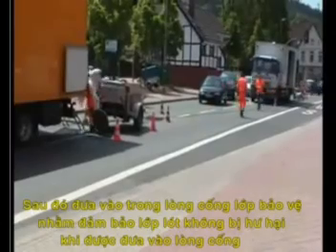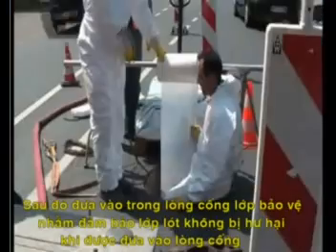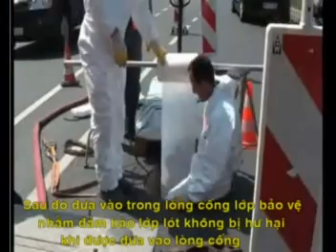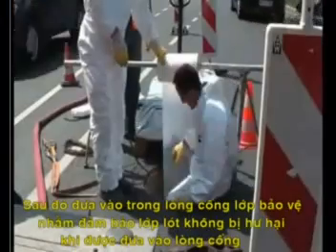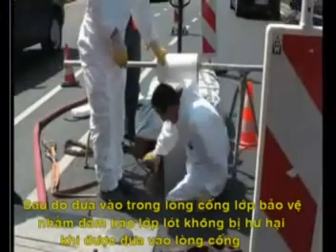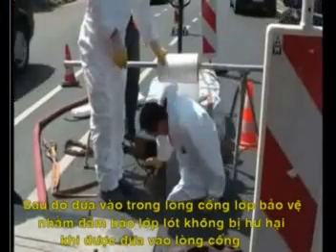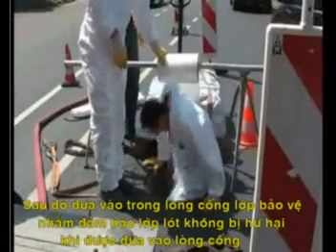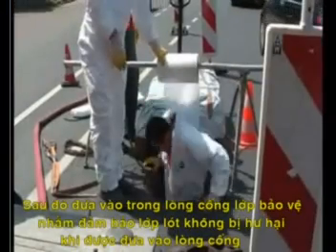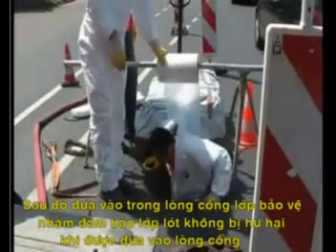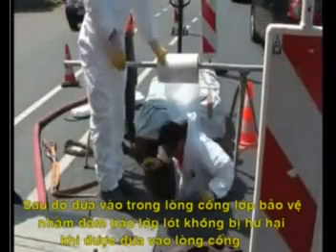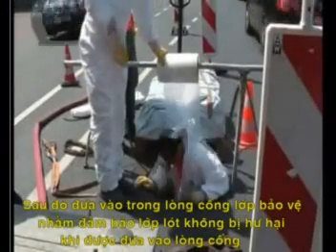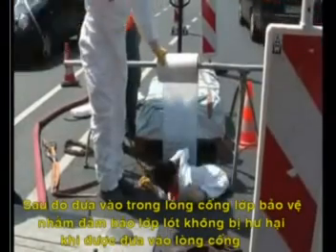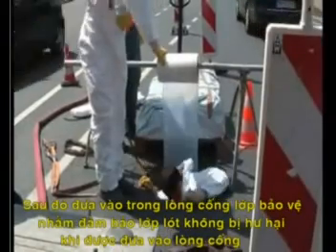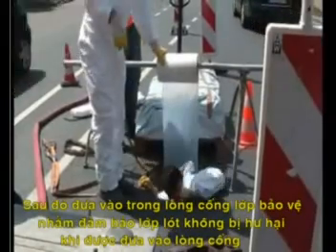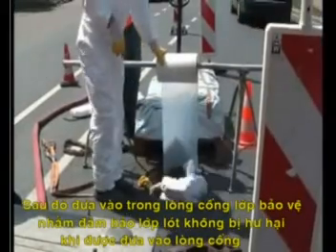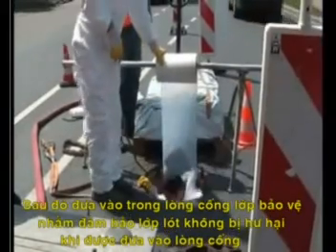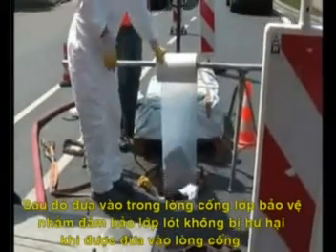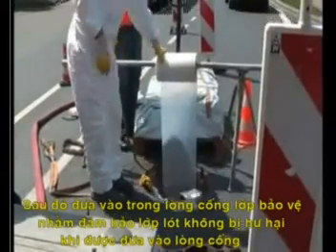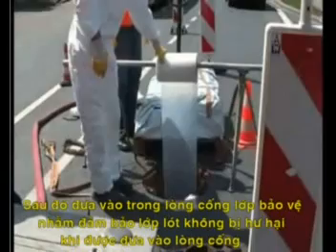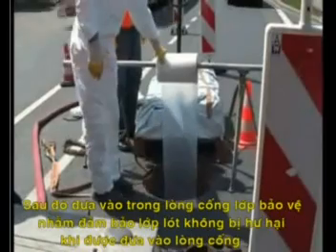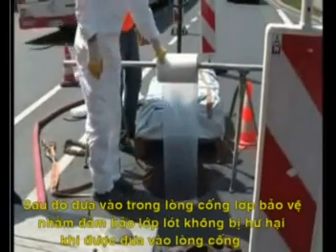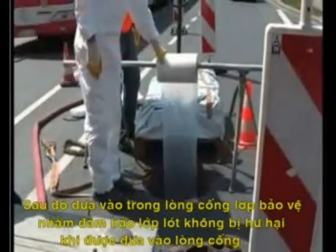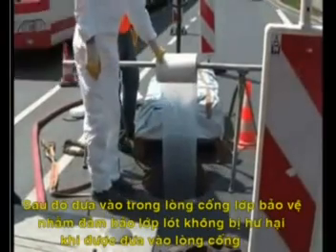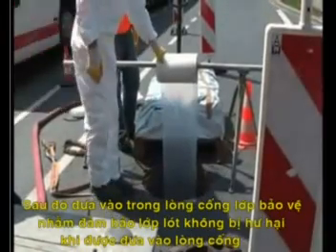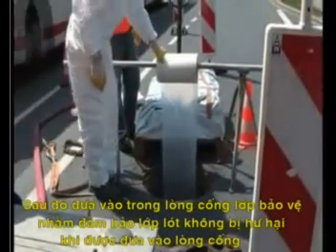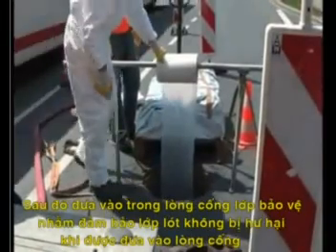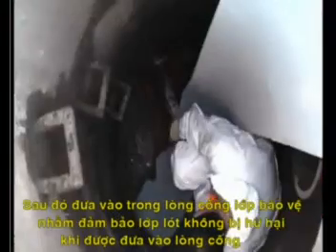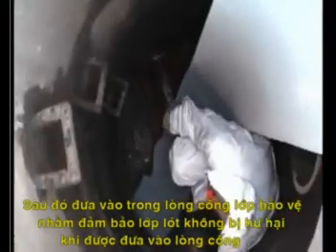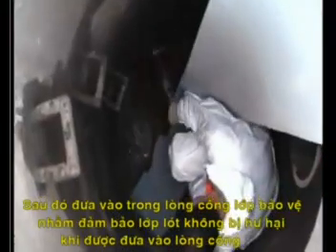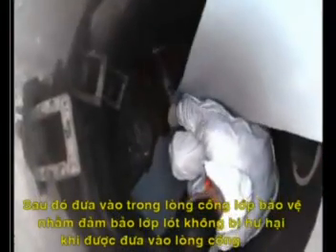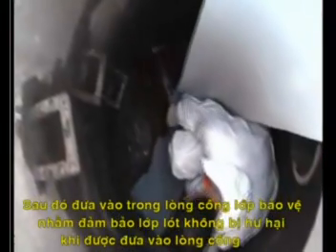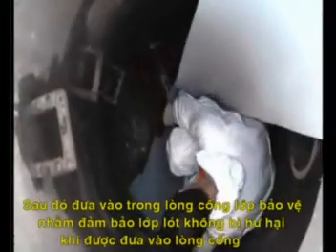Next, pull in the sliding and protecting foil to protect the liner proper from being damaged when it's pulled in.